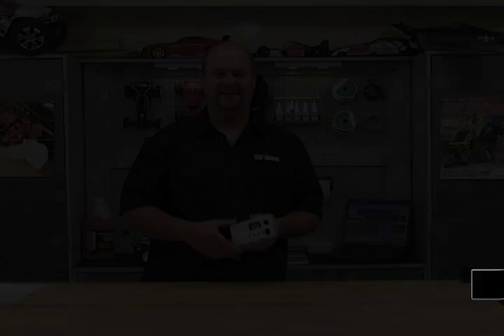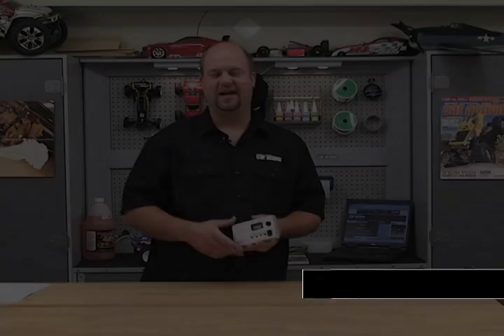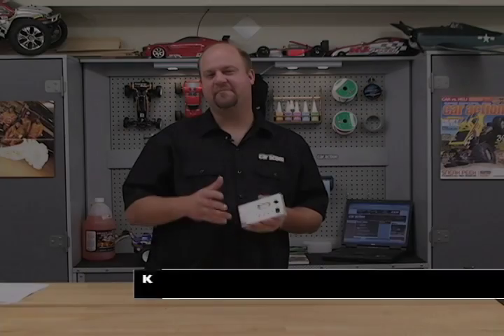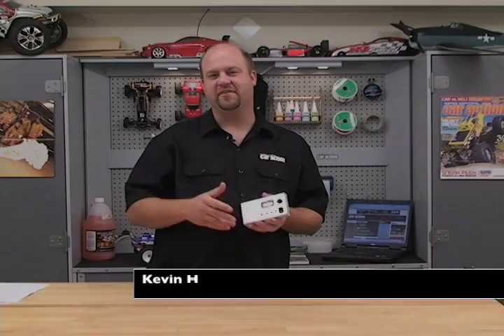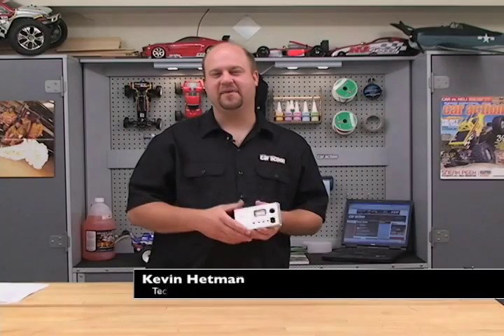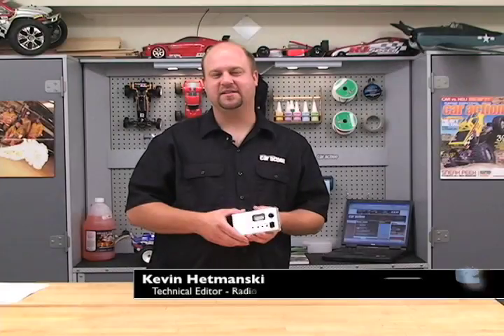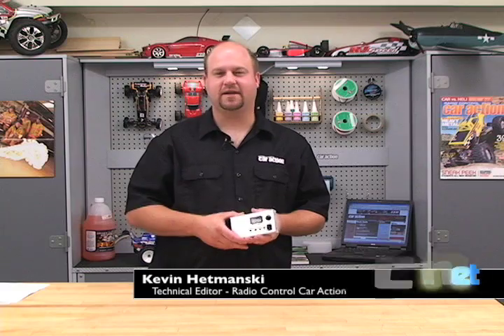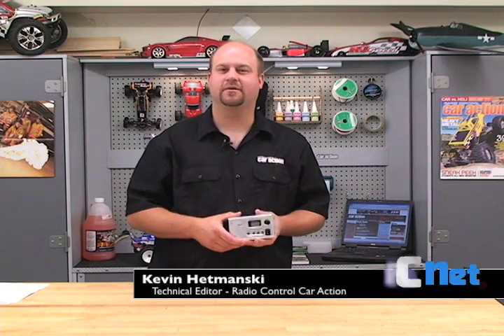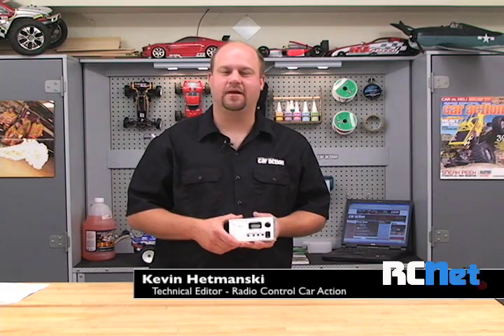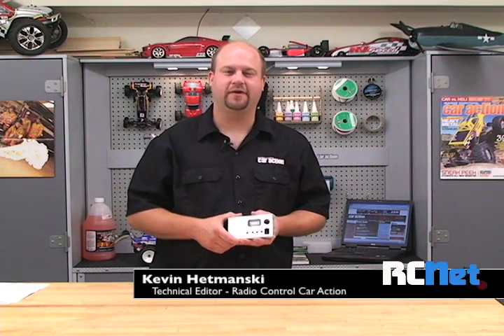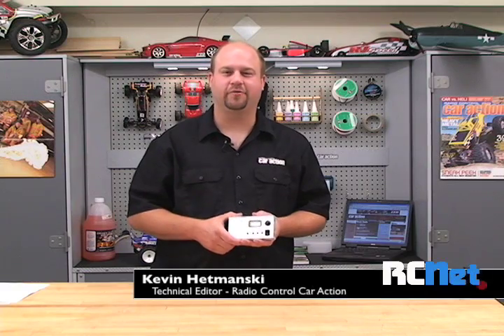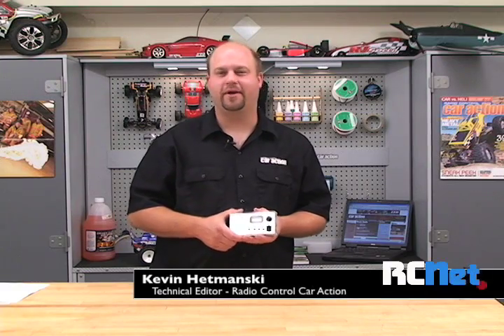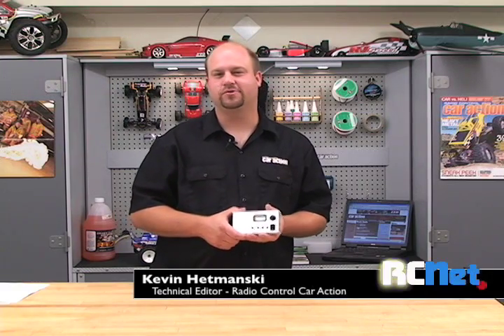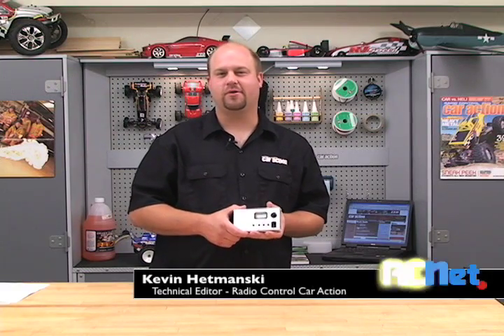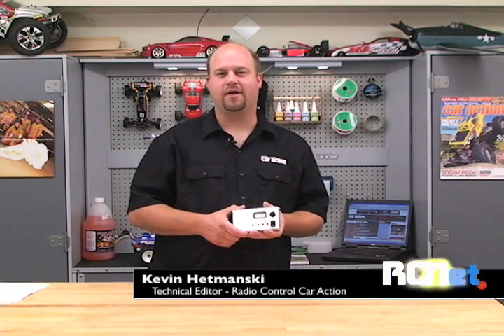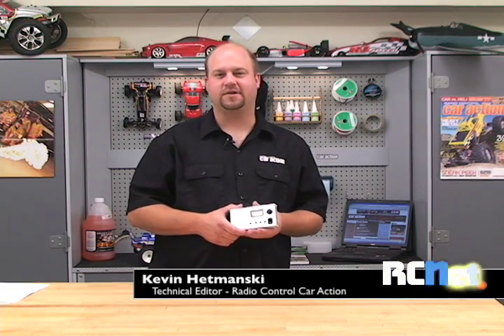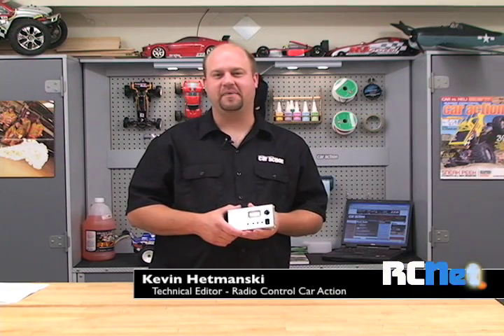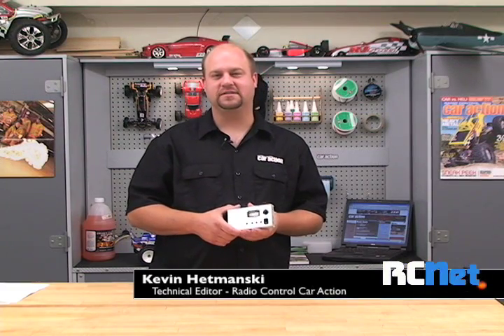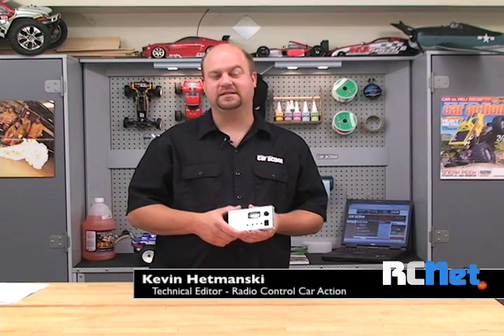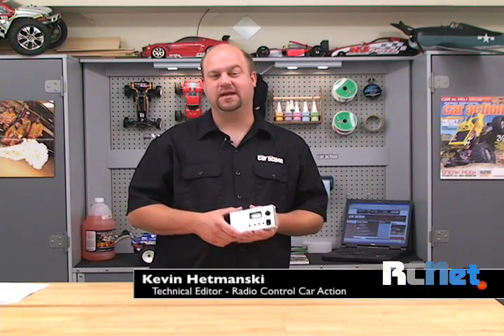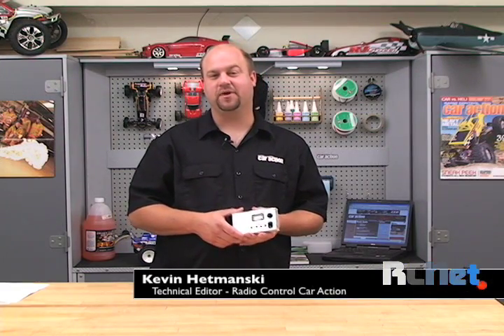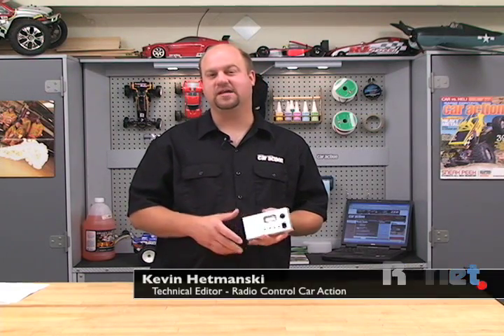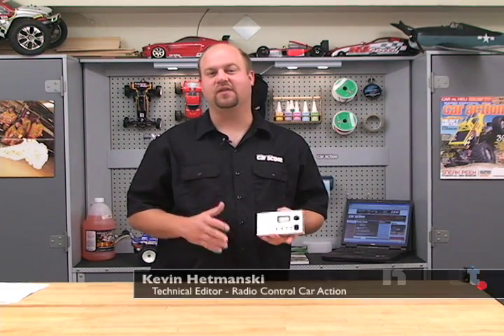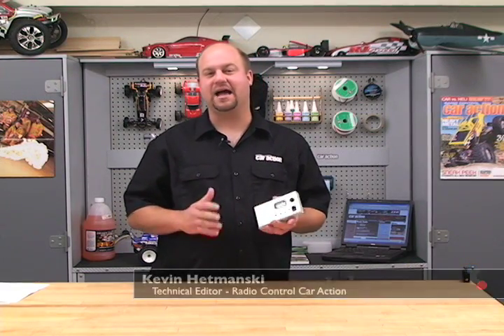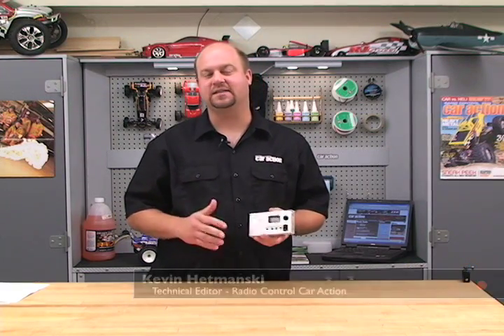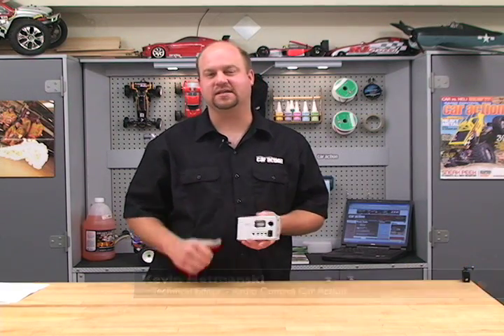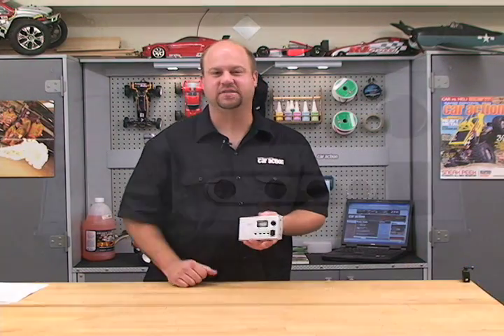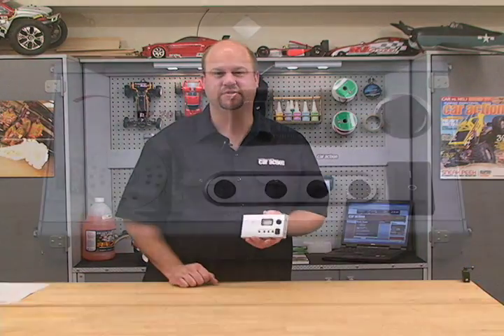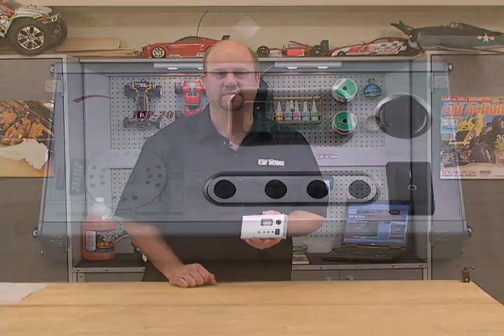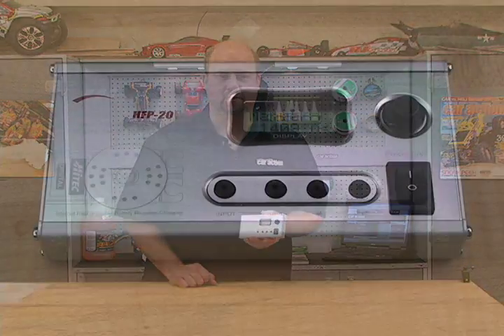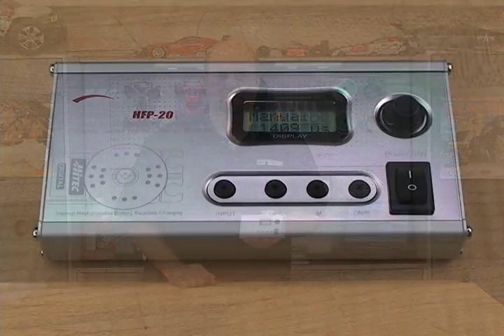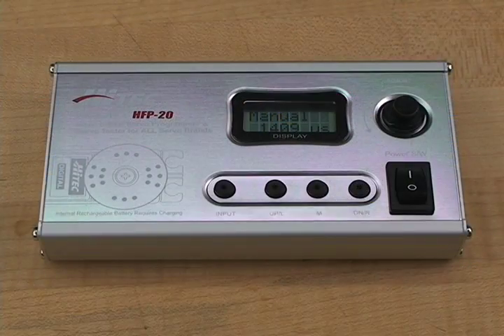Hi, I'm Kevin Imansky, Technical Editor for Radio Control Car Action Magazine, and today we're going to take a look at Hi-Tech's digital servo programmer.